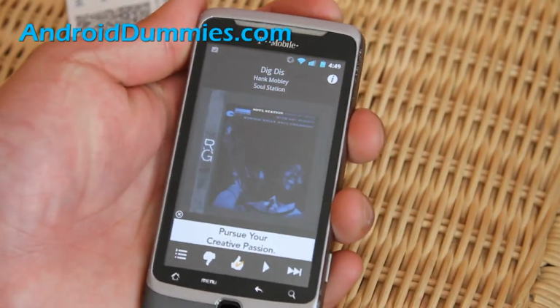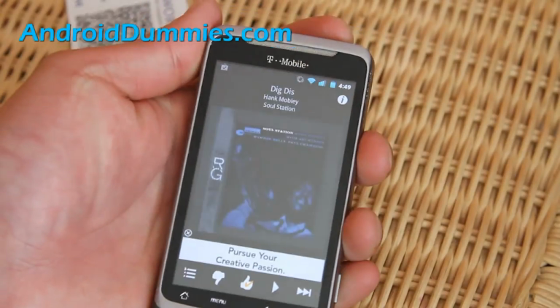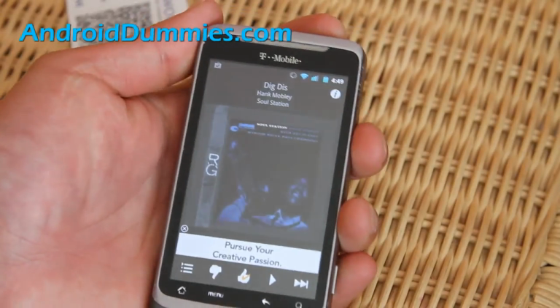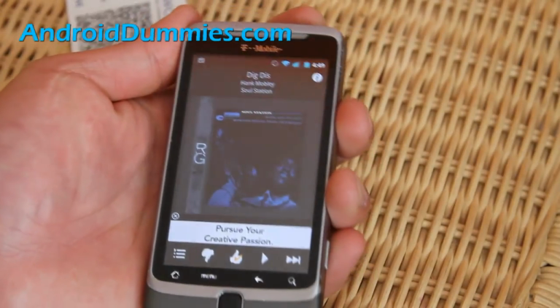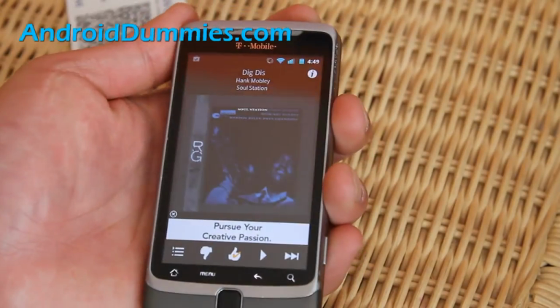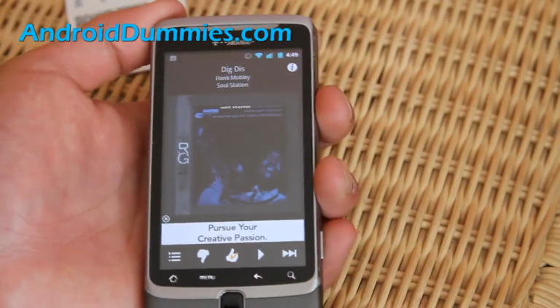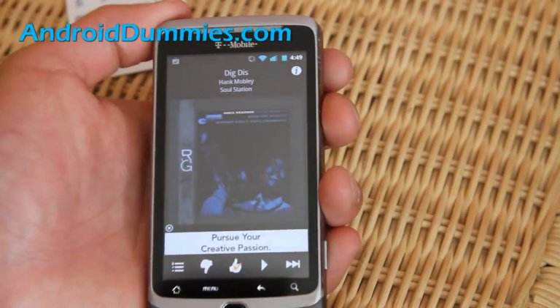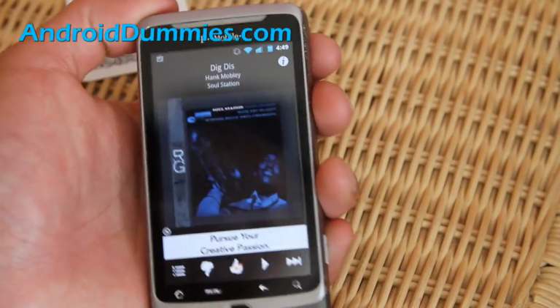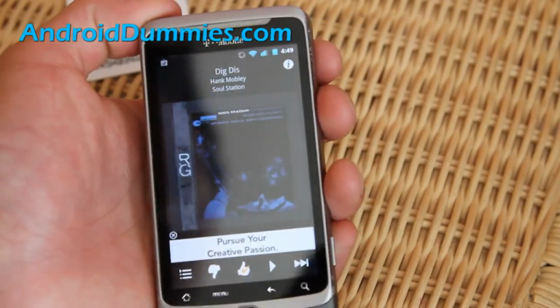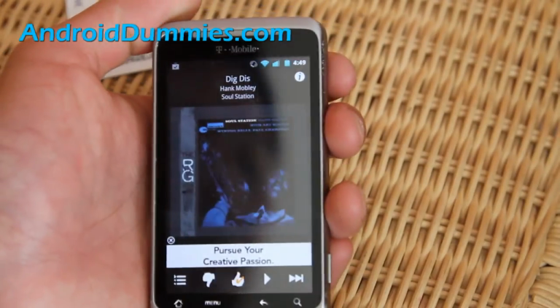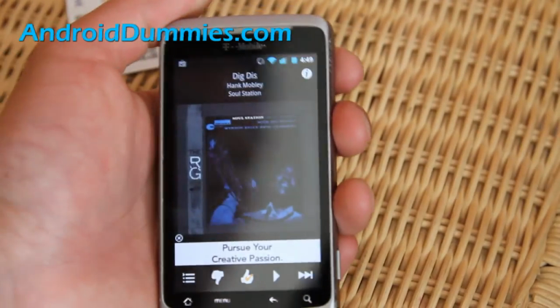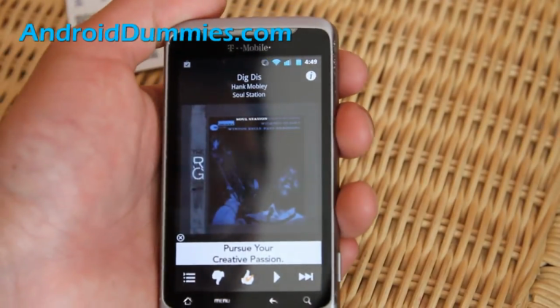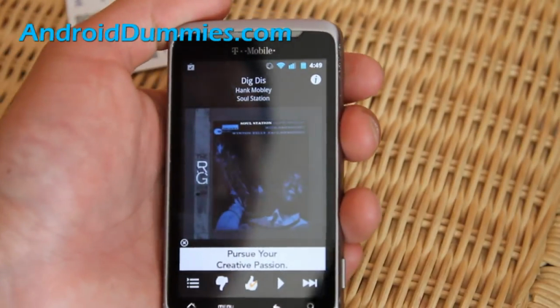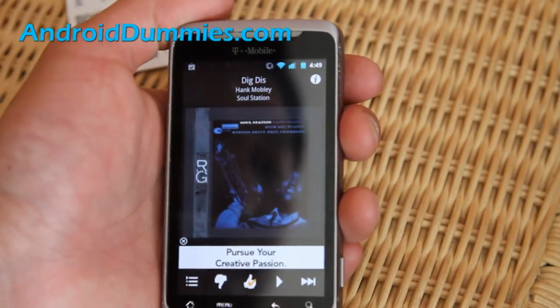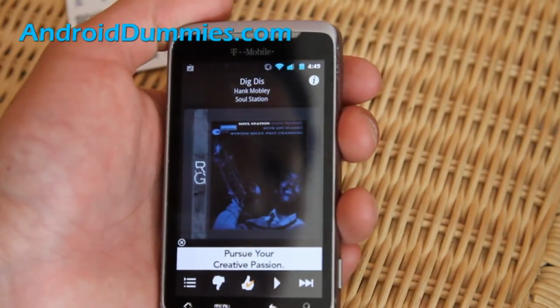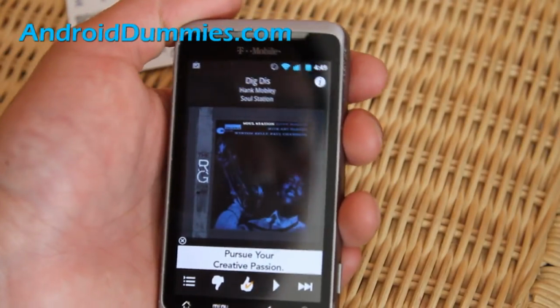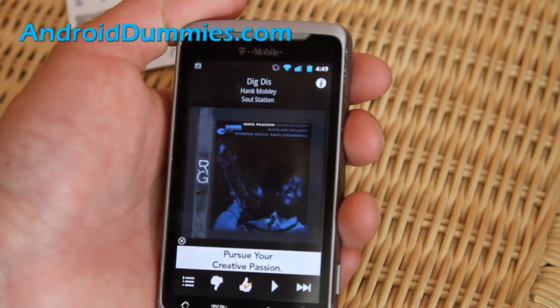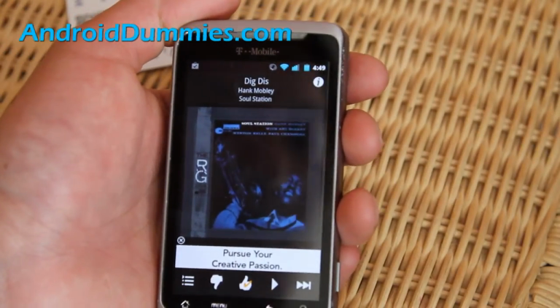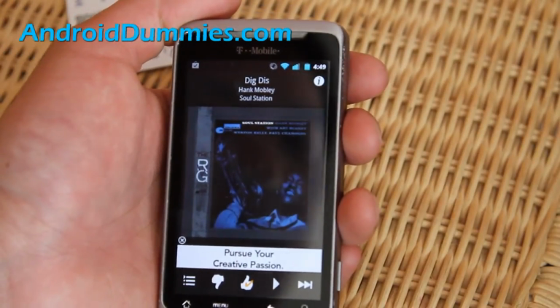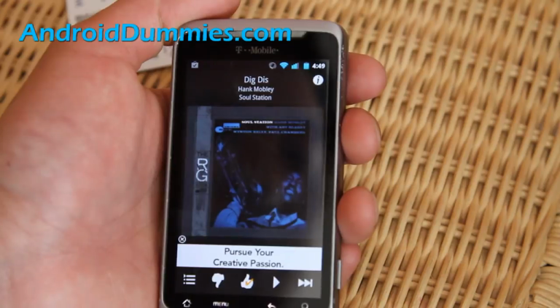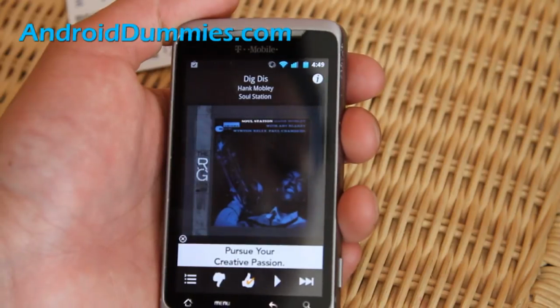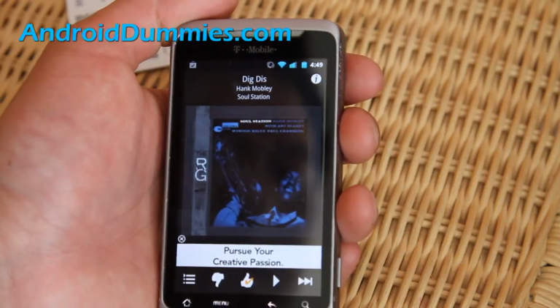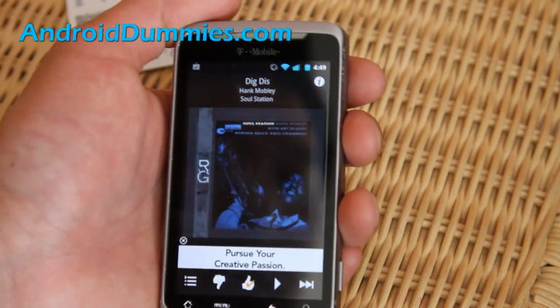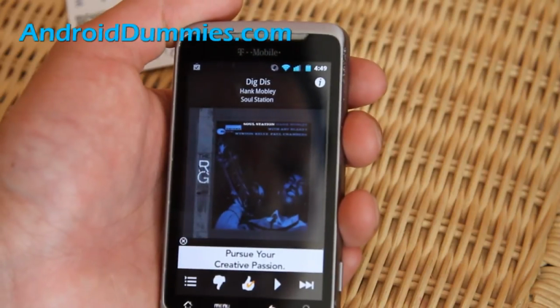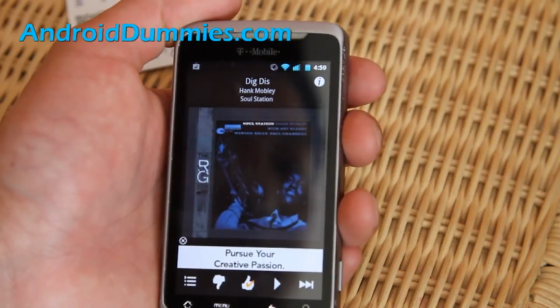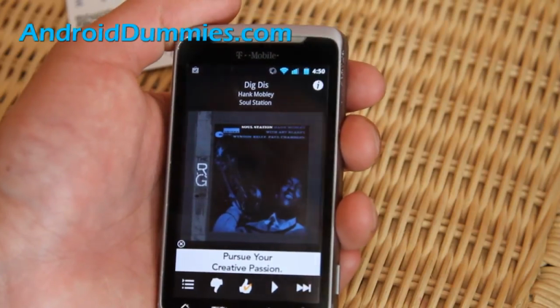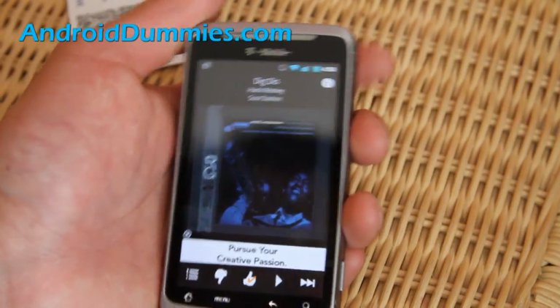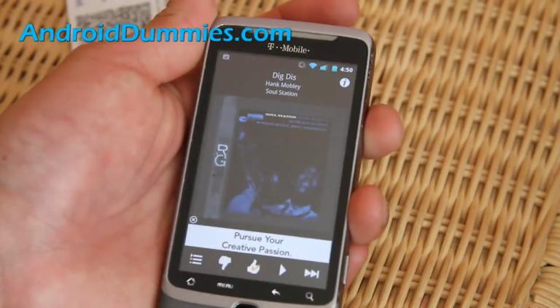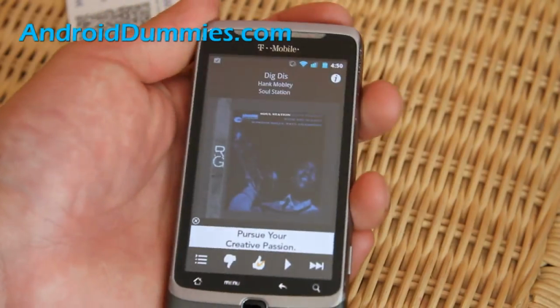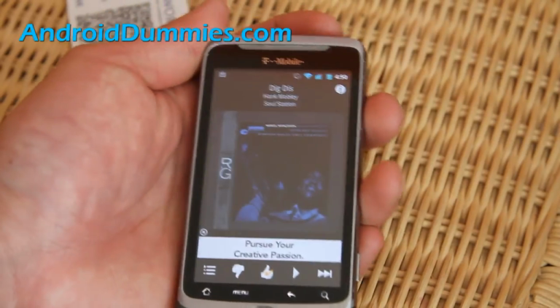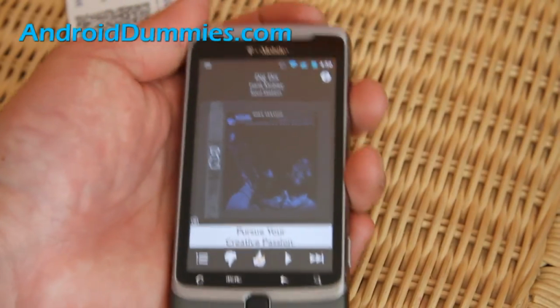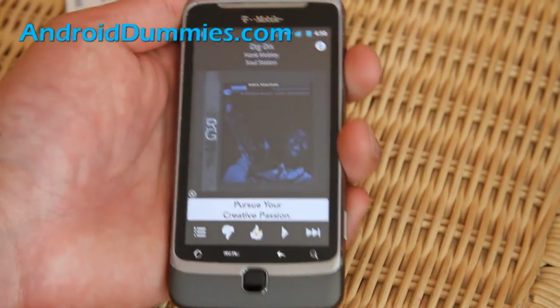I just showed you two of my favorite internet radio apps. They're probably the best. Check it out — see you all later.